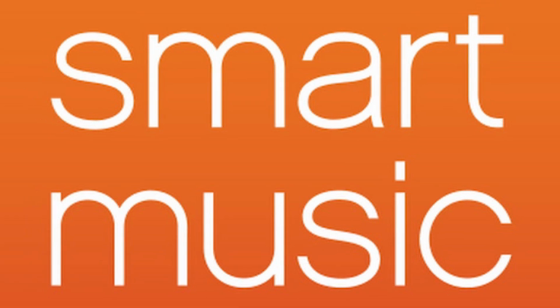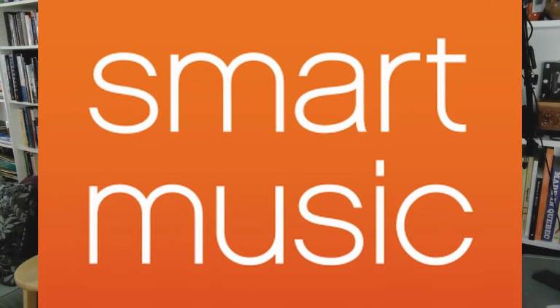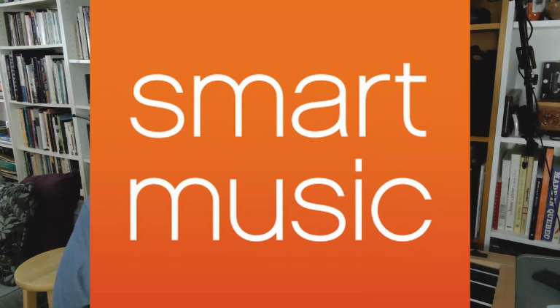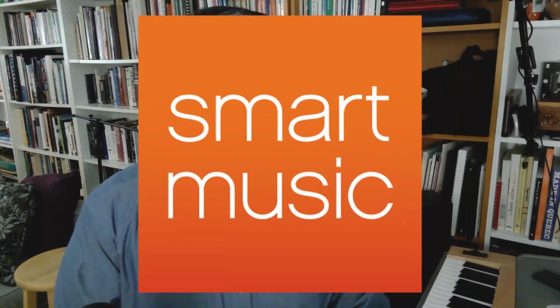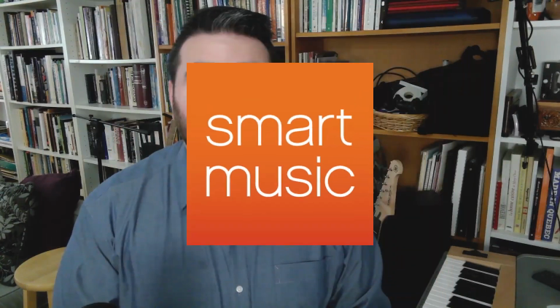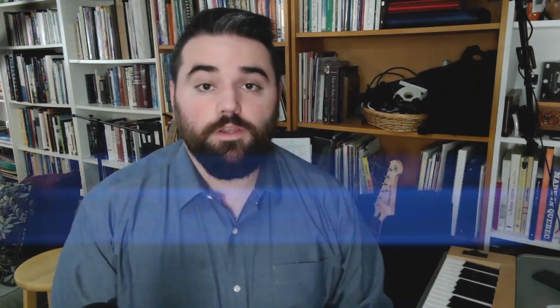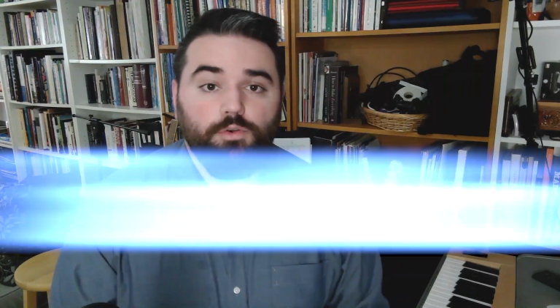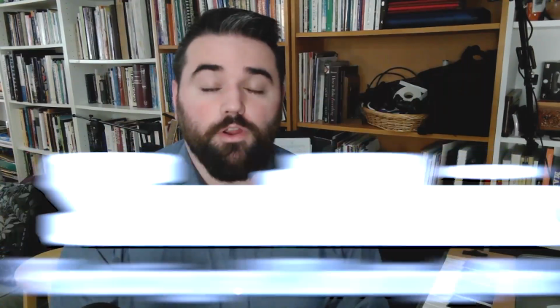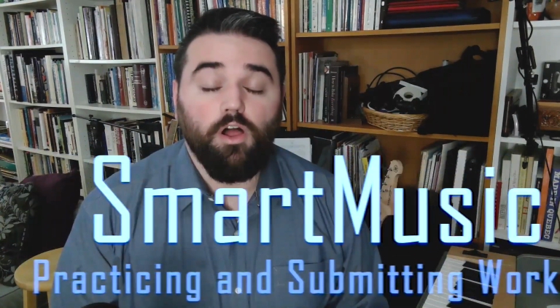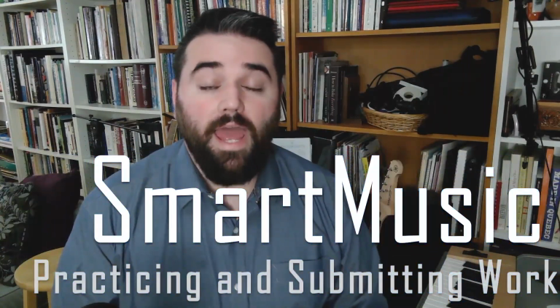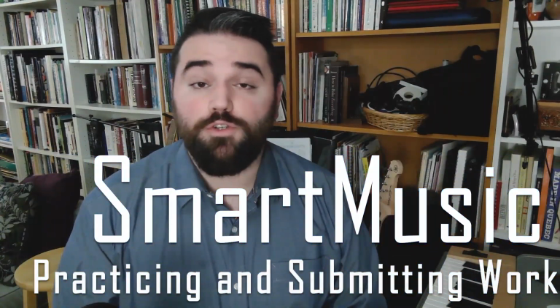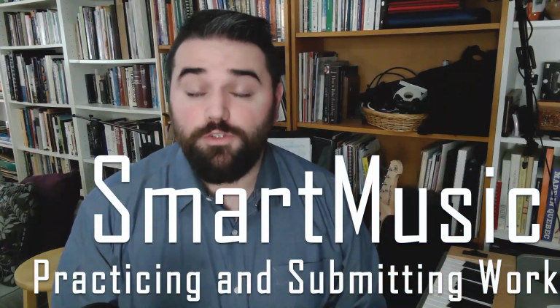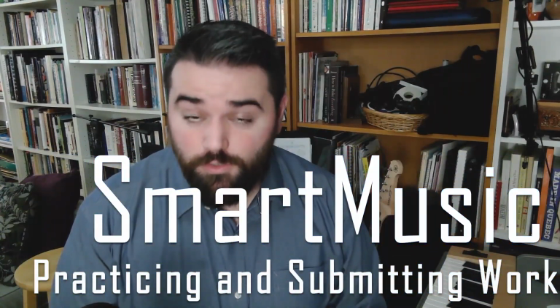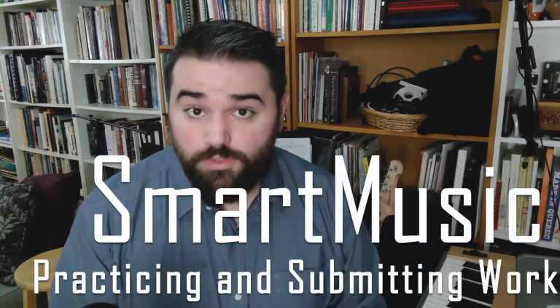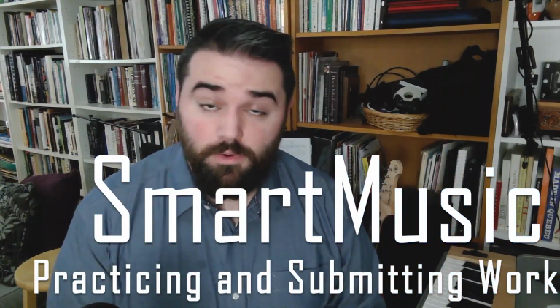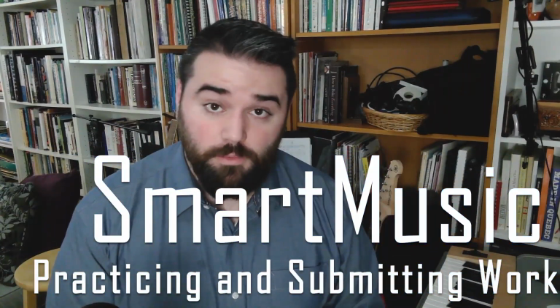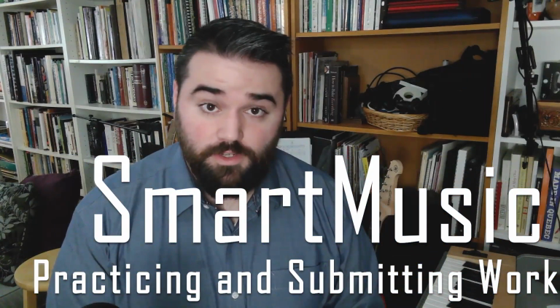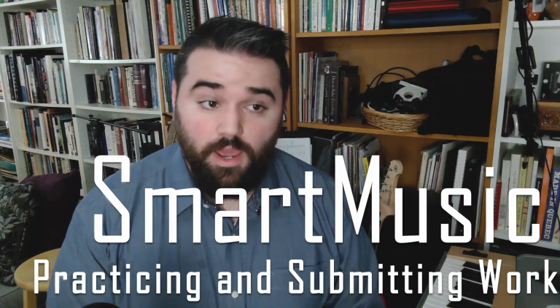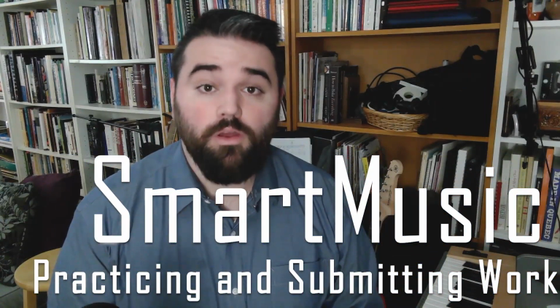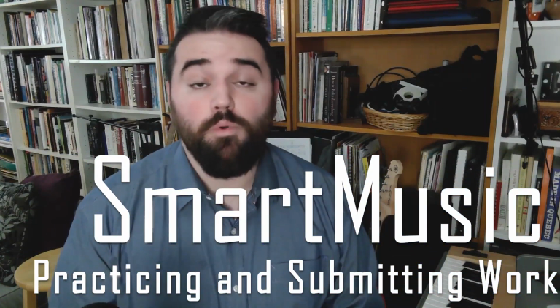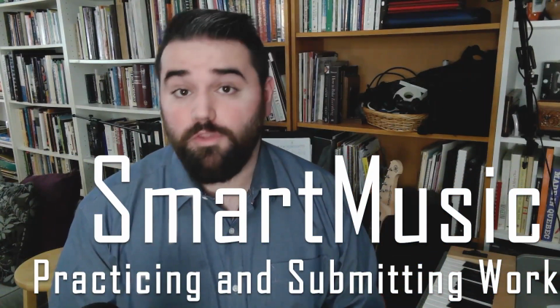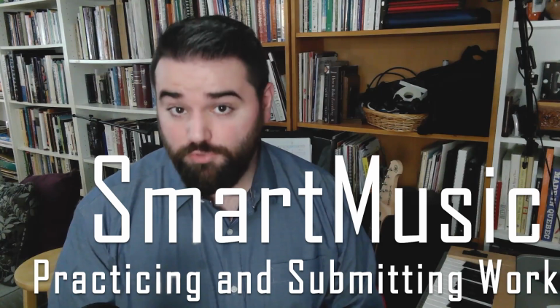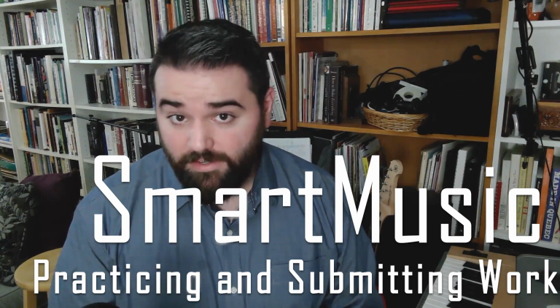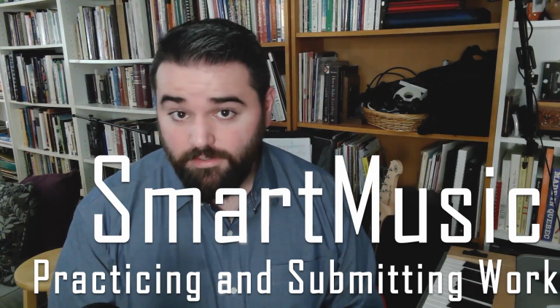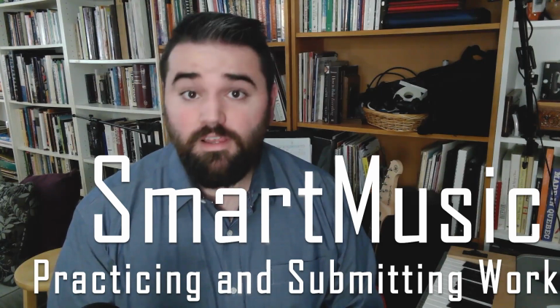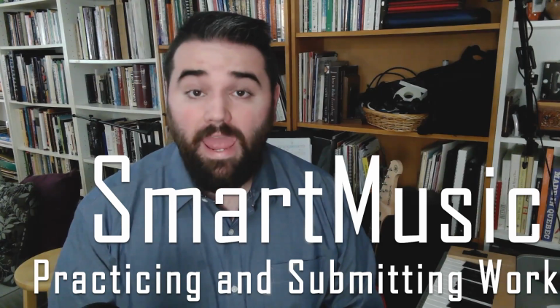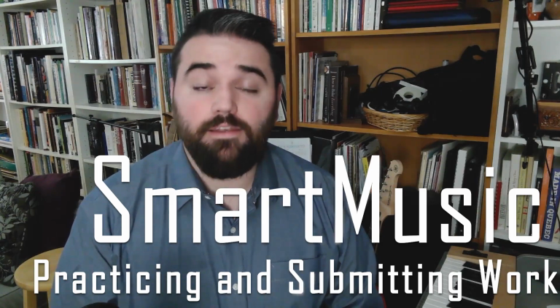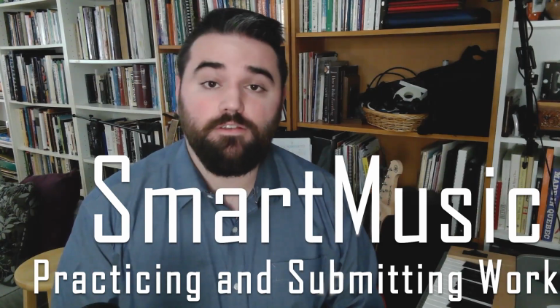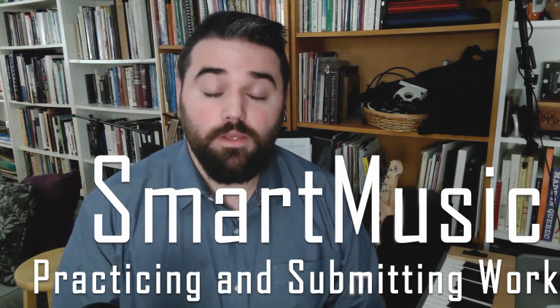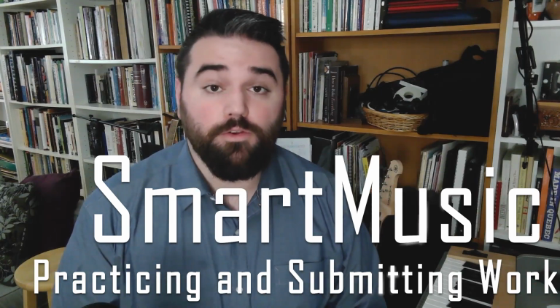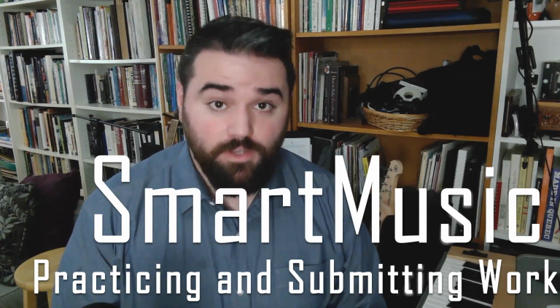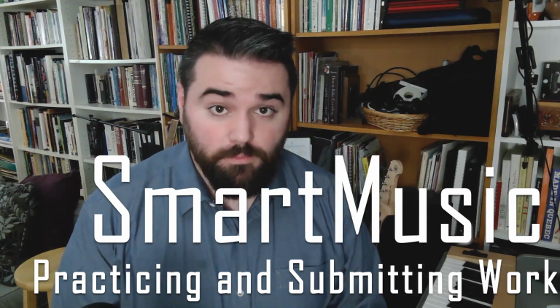This is a quick tutorial on how to use SmartMusic, both to practice and to submit your assignments.